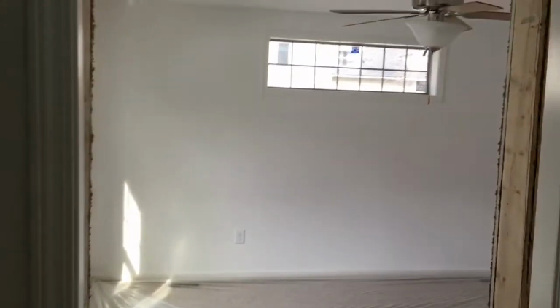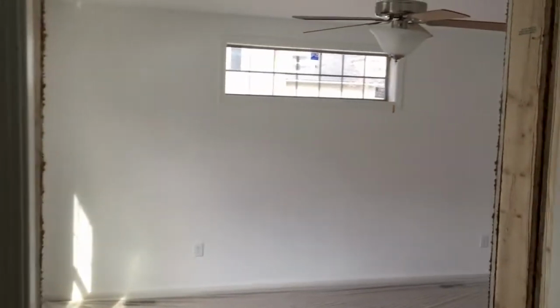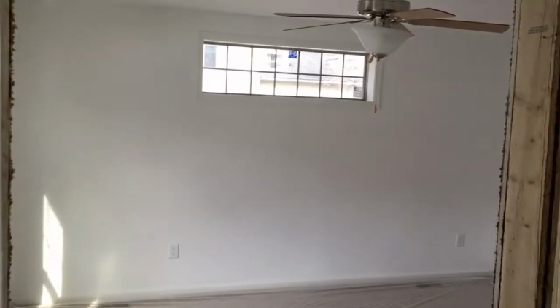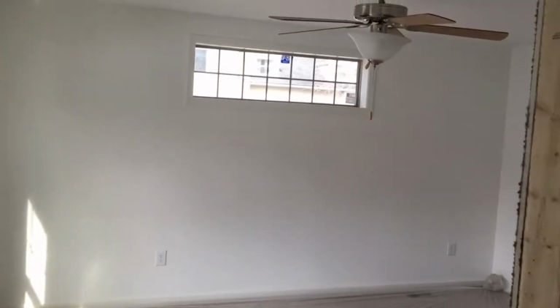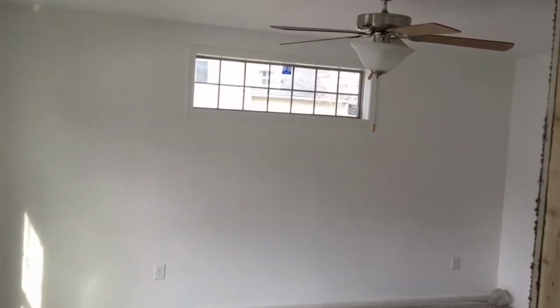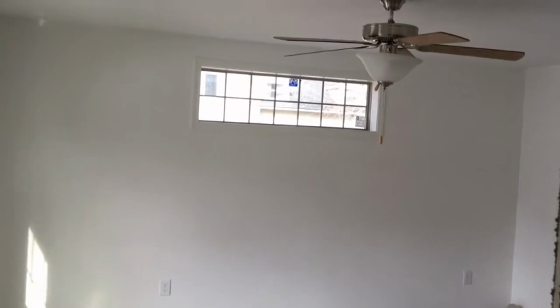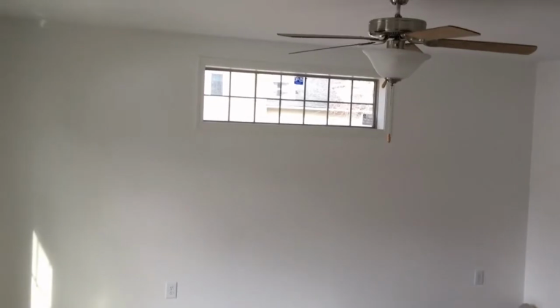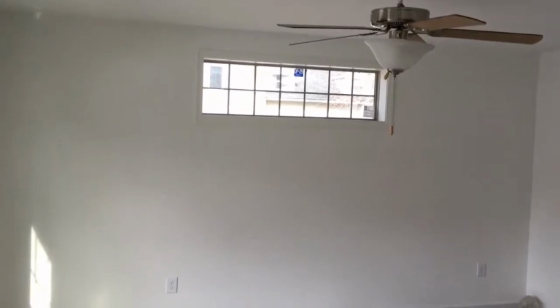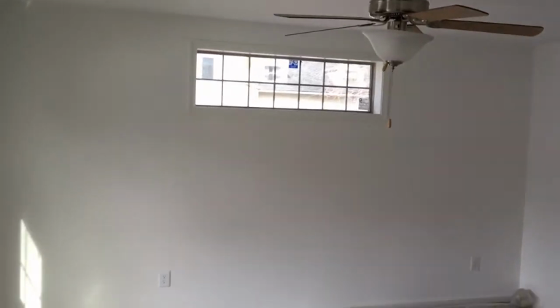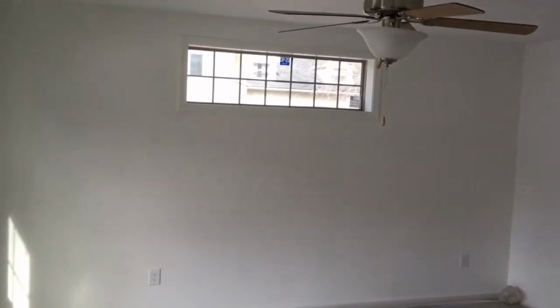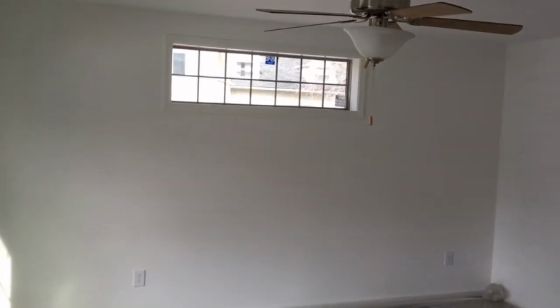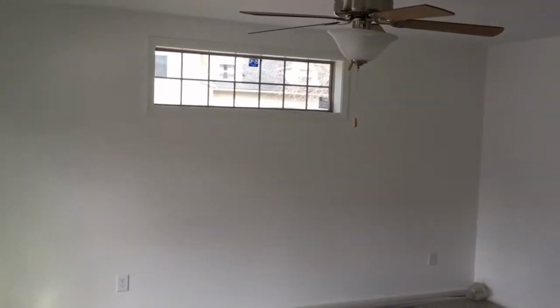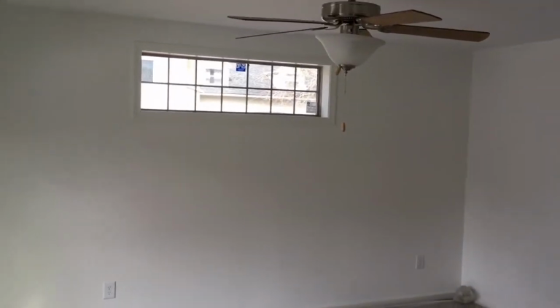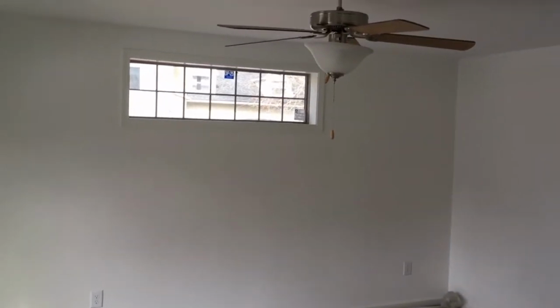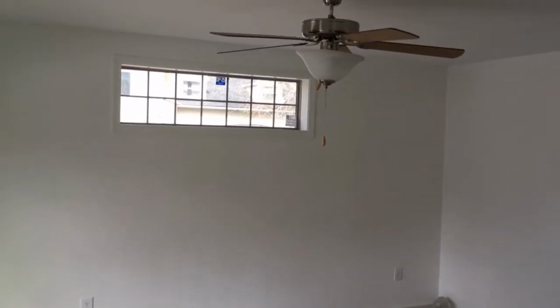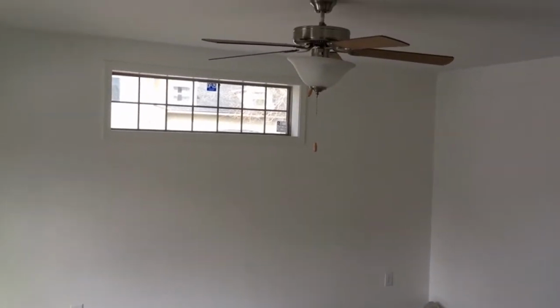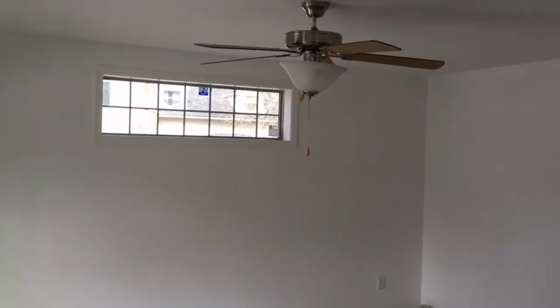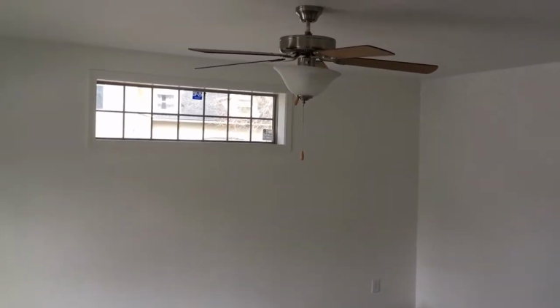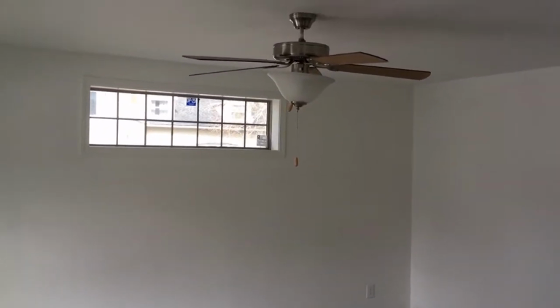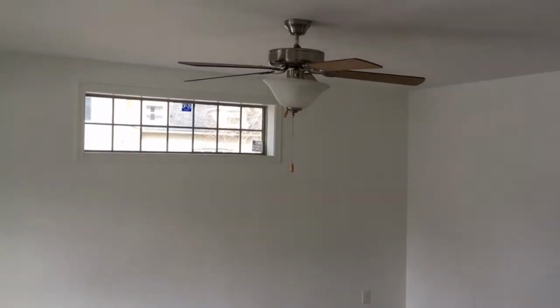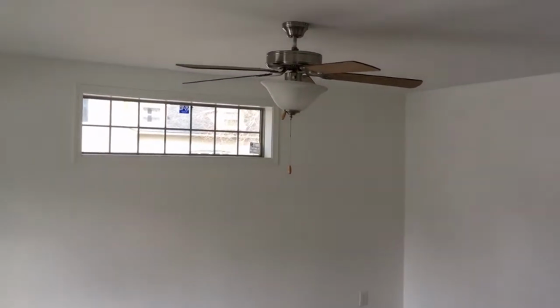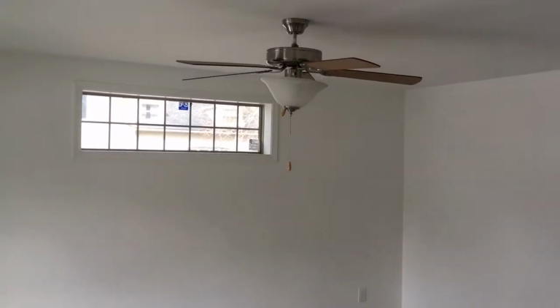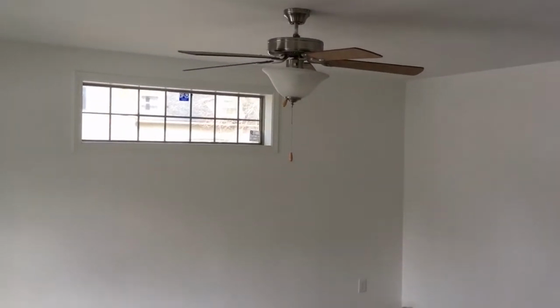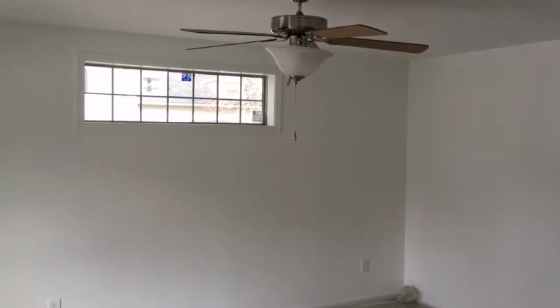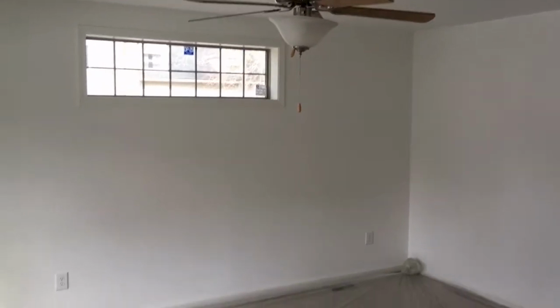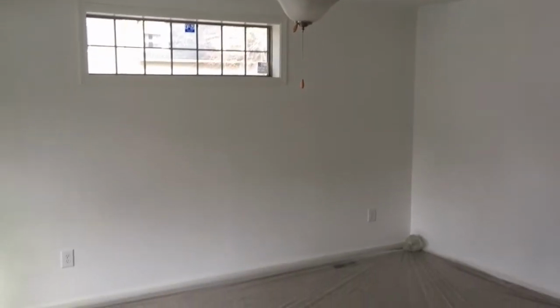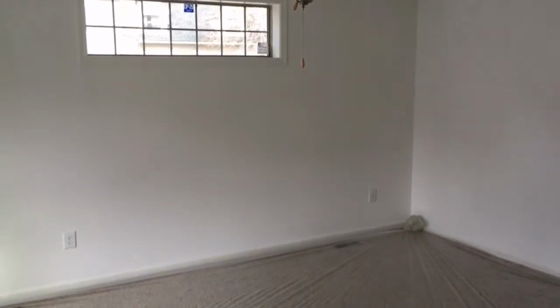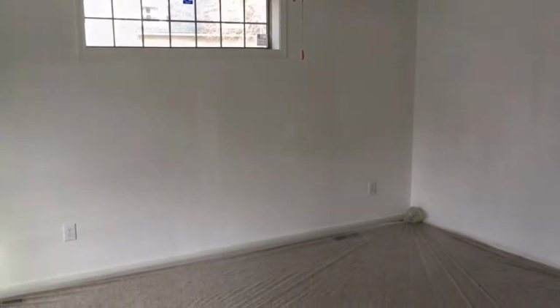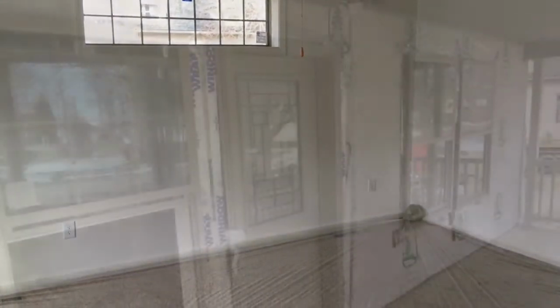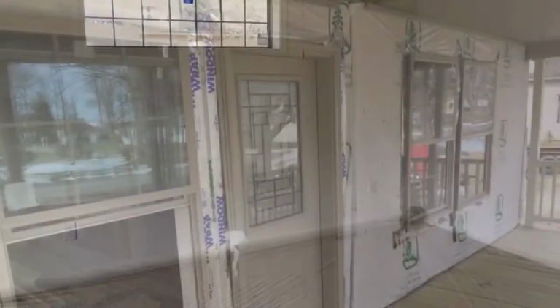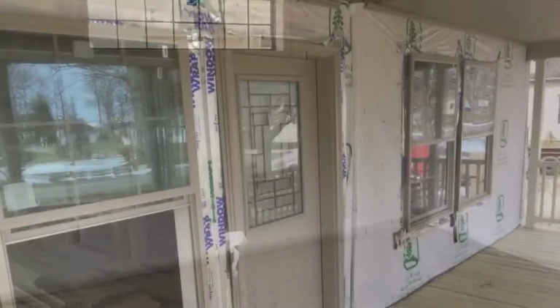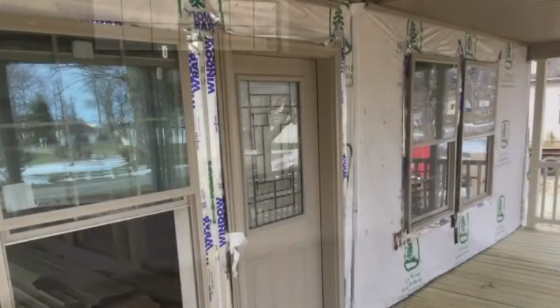I love that window though — ceiling fan with the light, it's gonna look great.